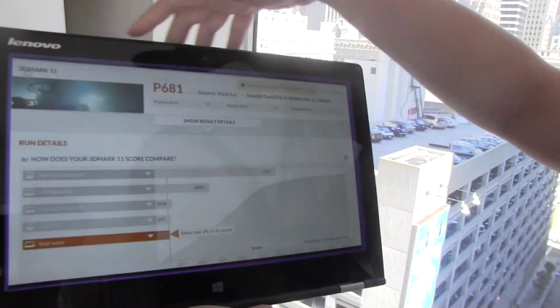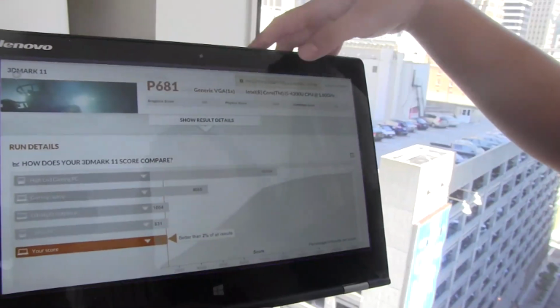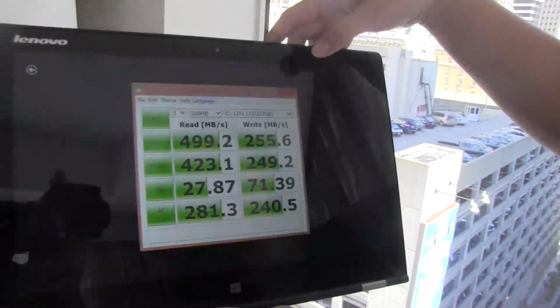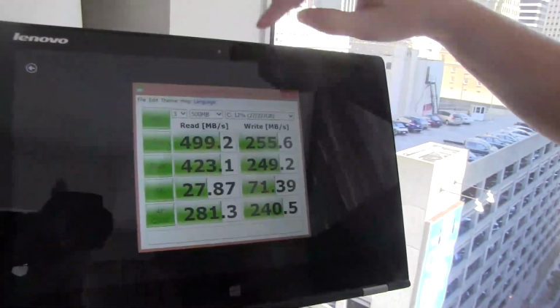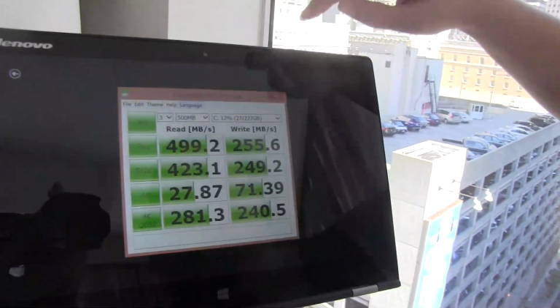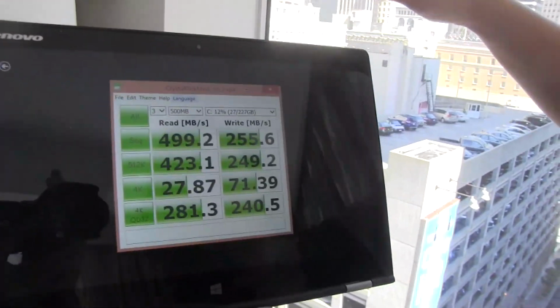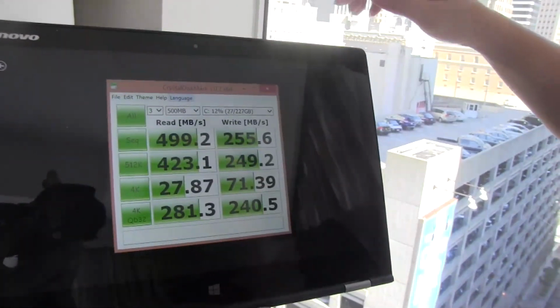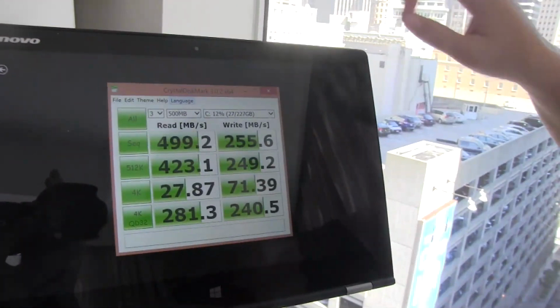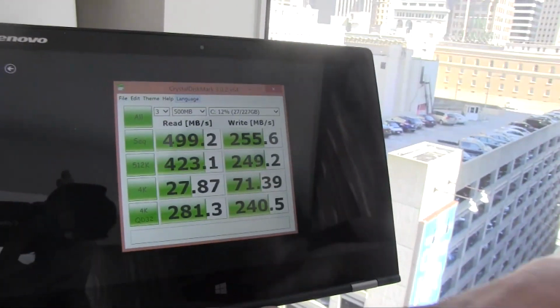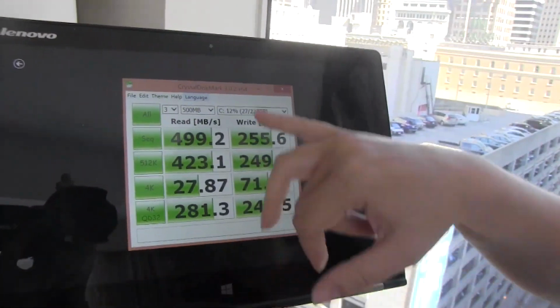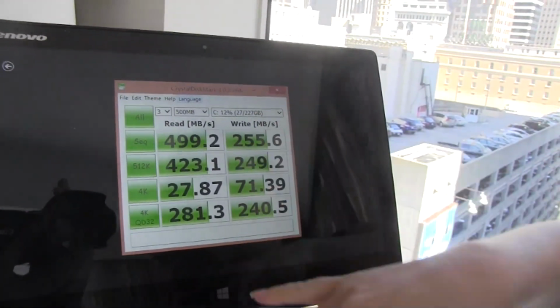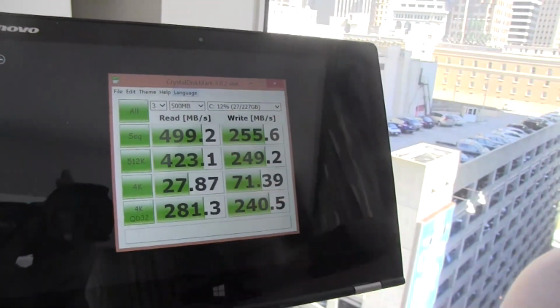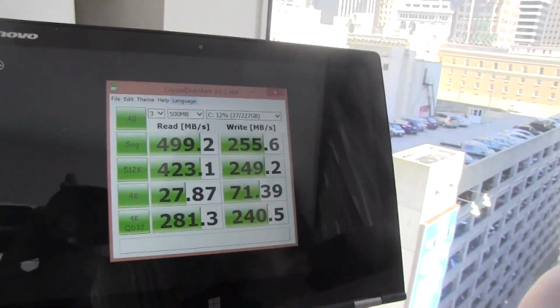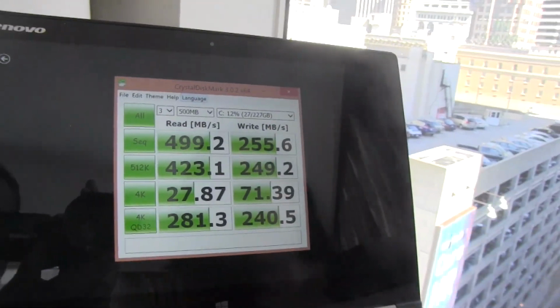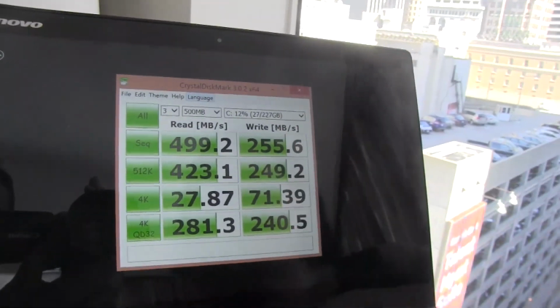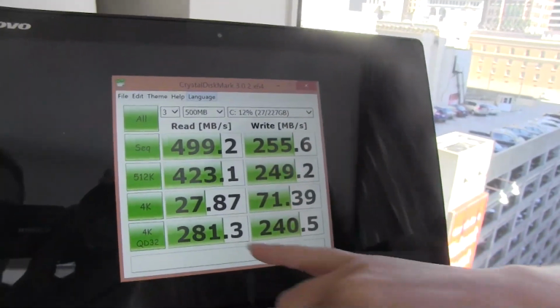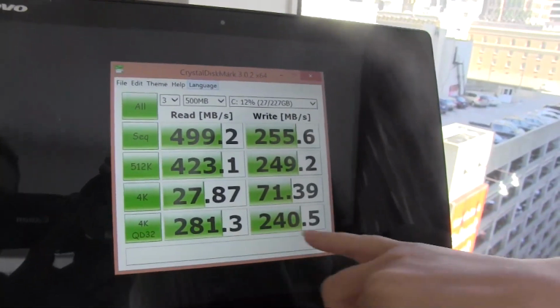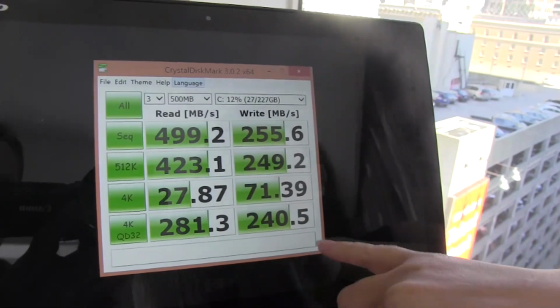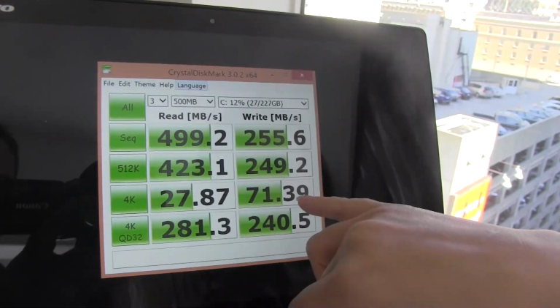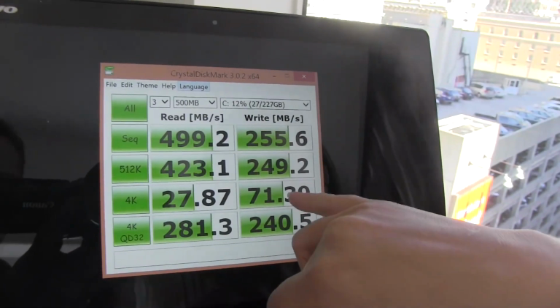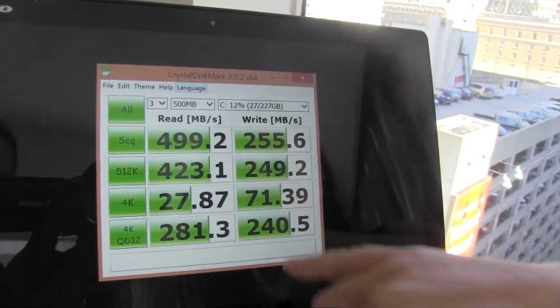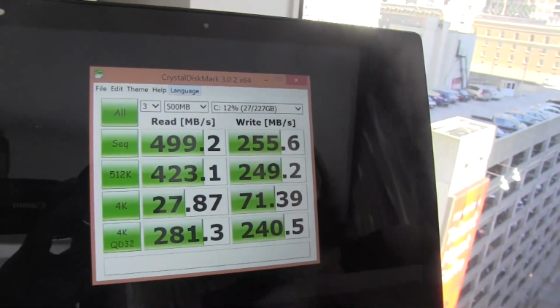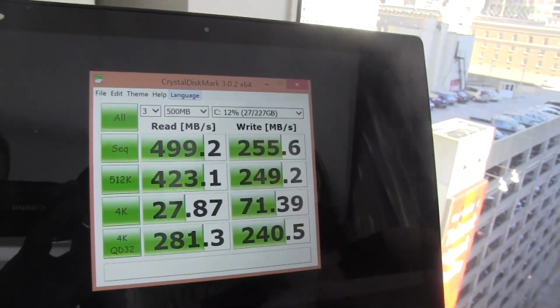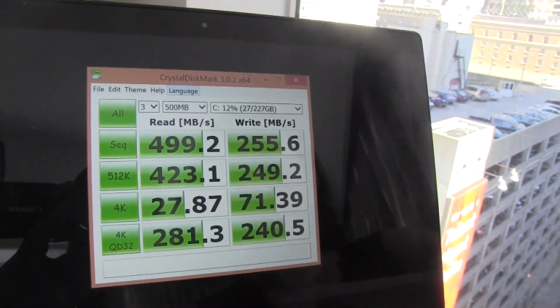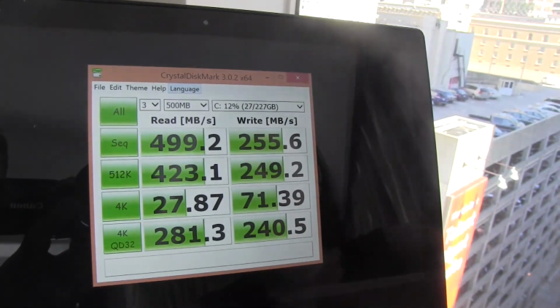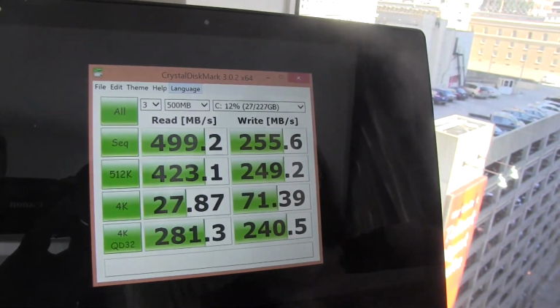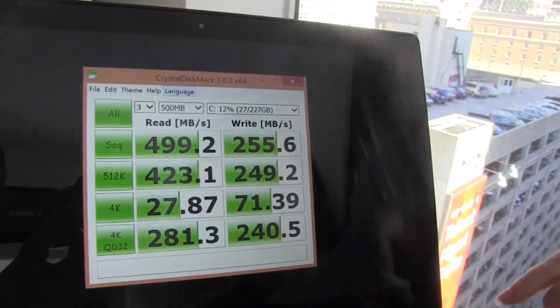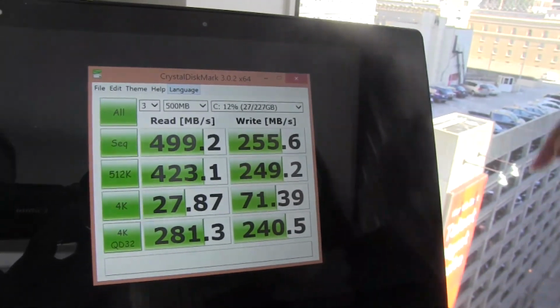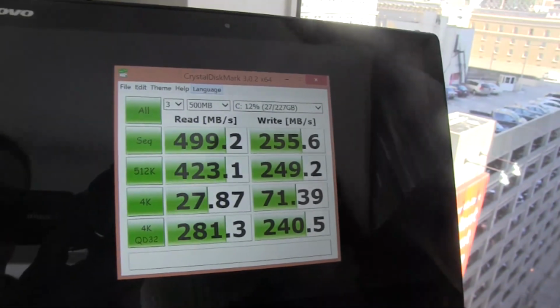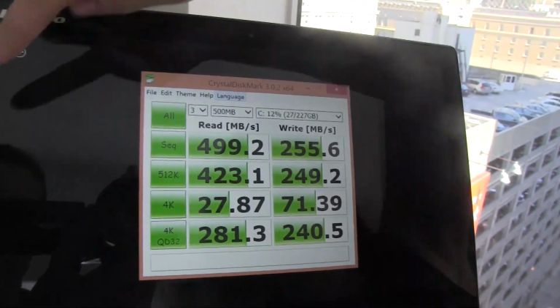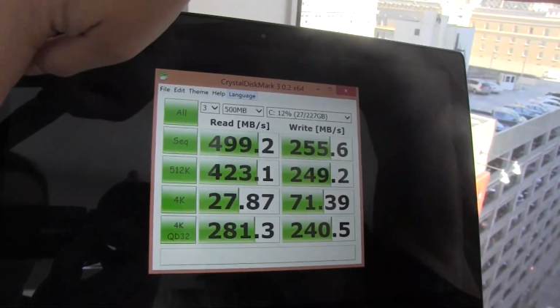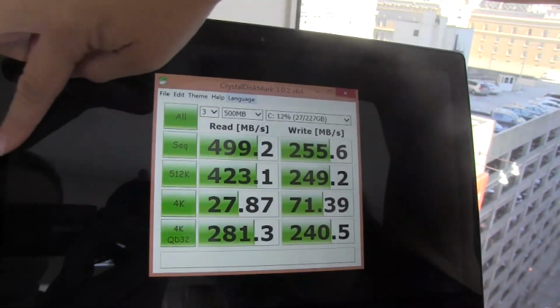We ran the Crystal Disk Mark scores. You can see that they're pretty good, especially the 4K. I'm pretty impressed by that.